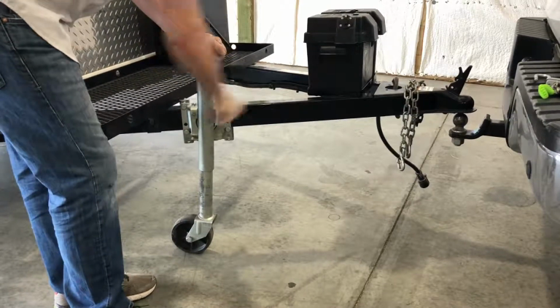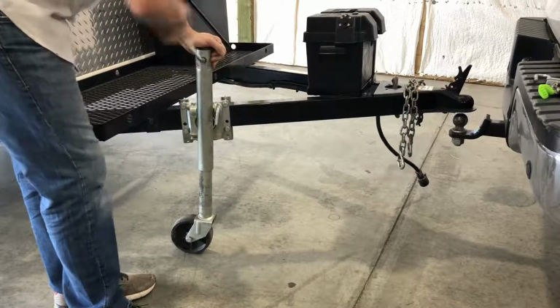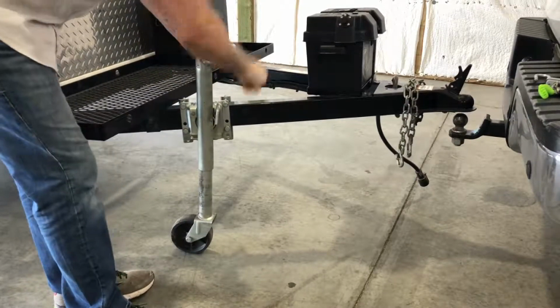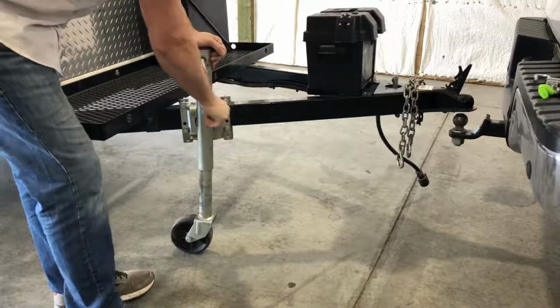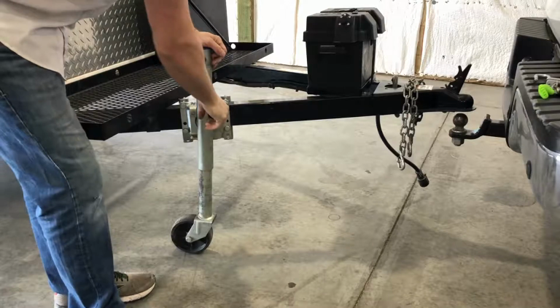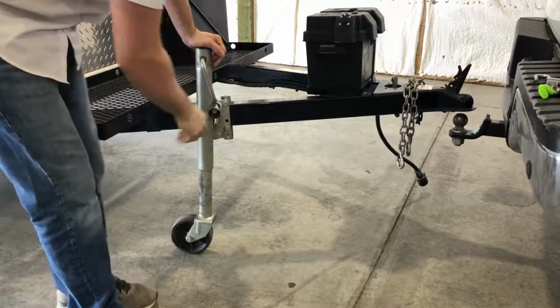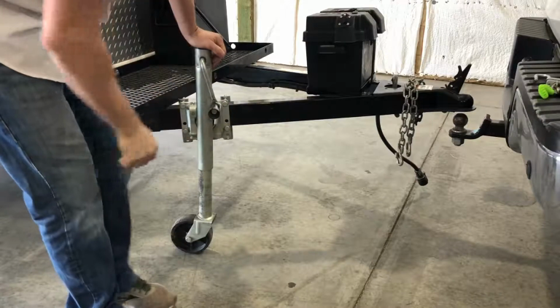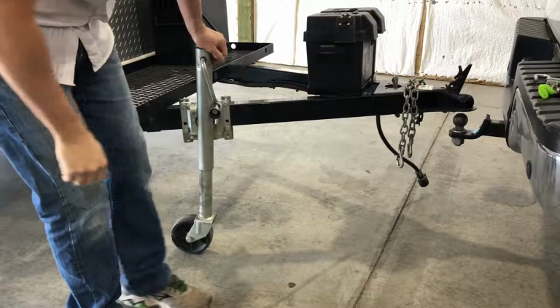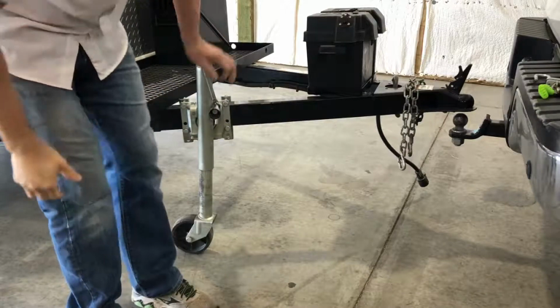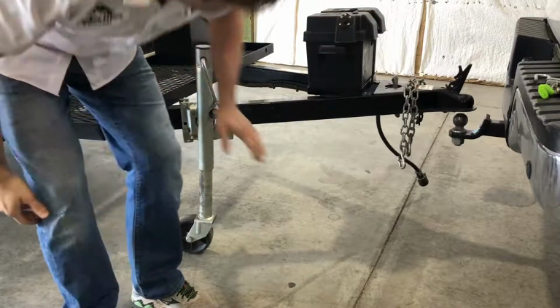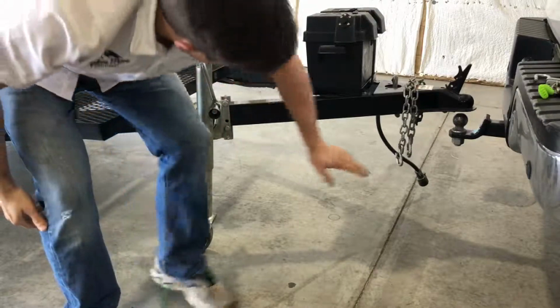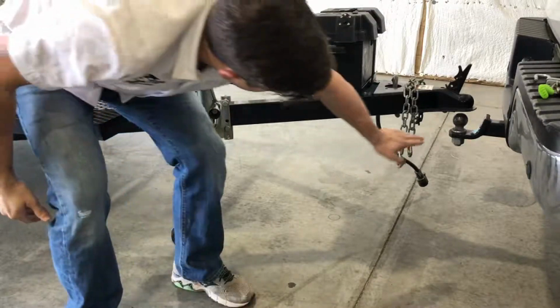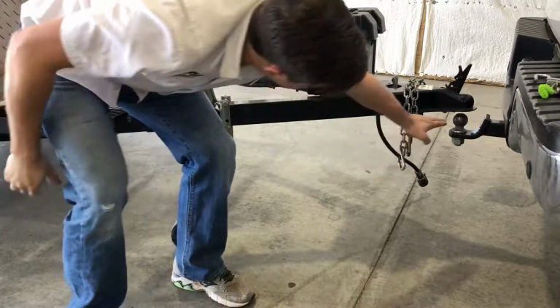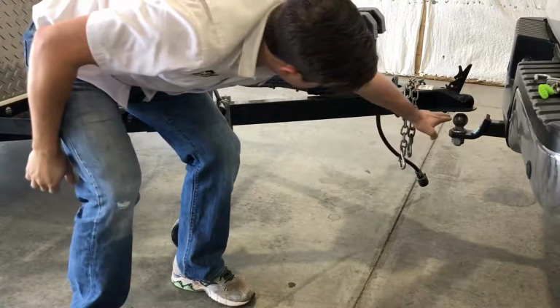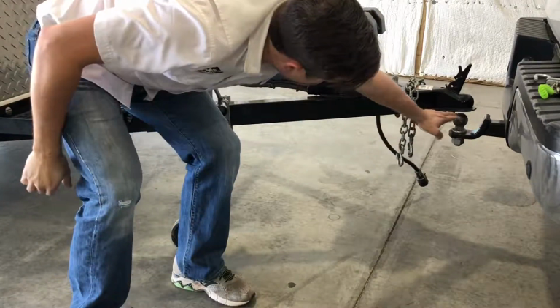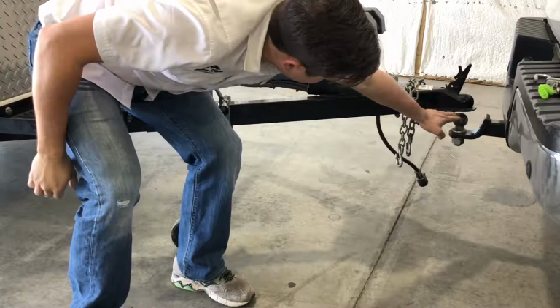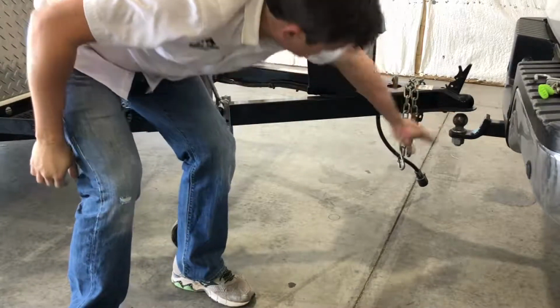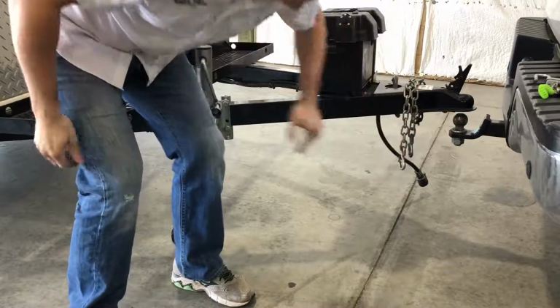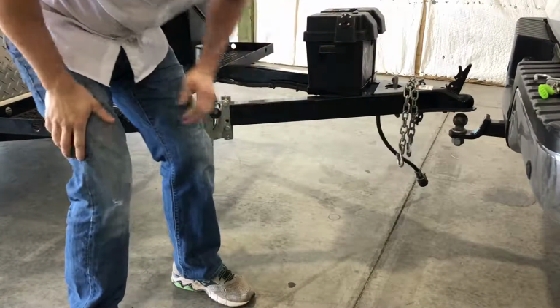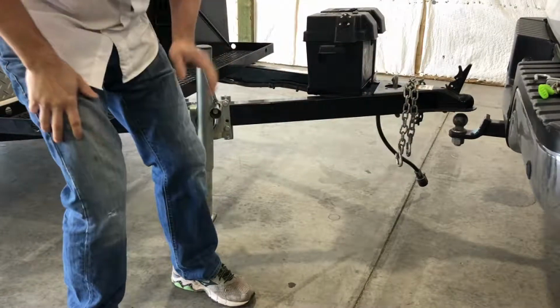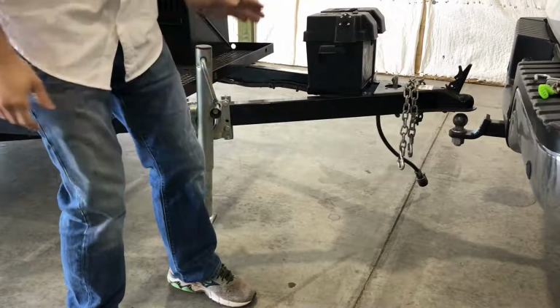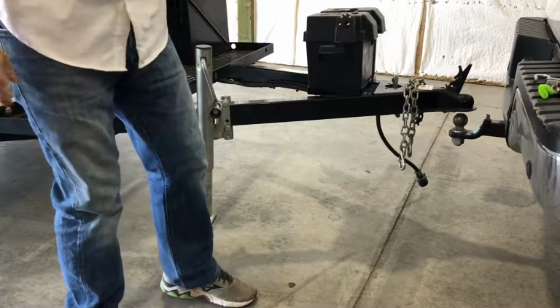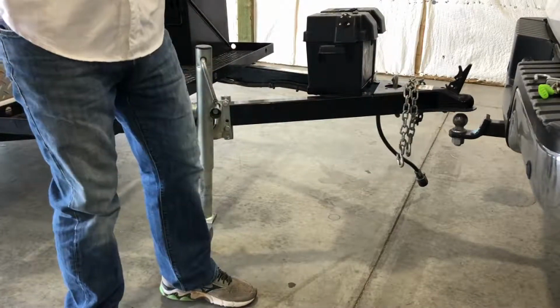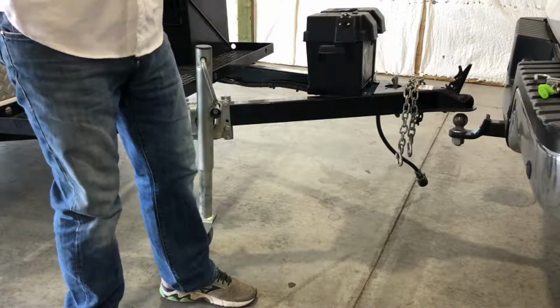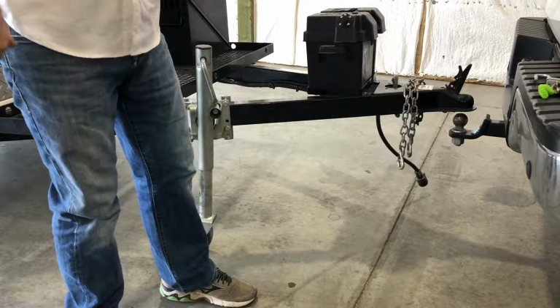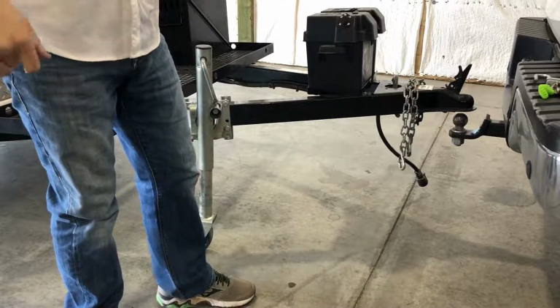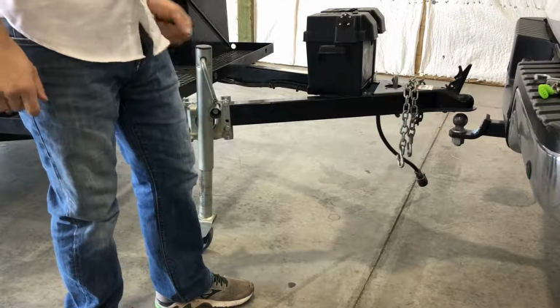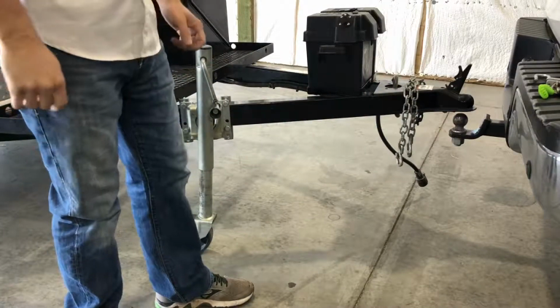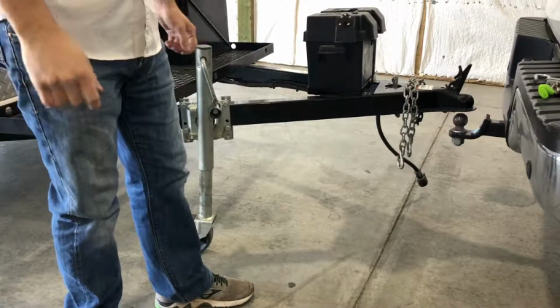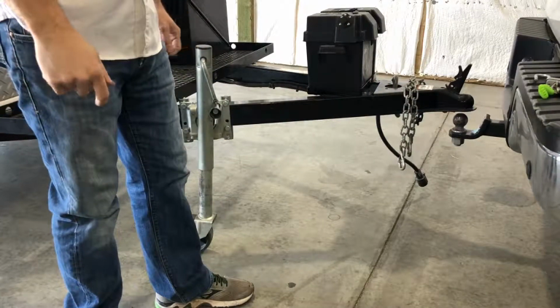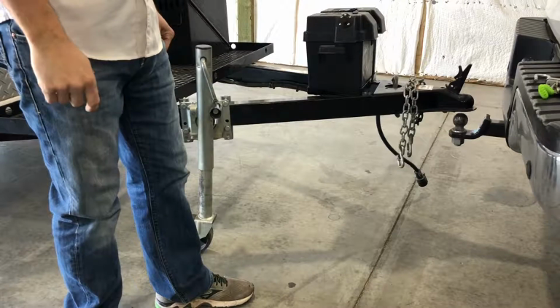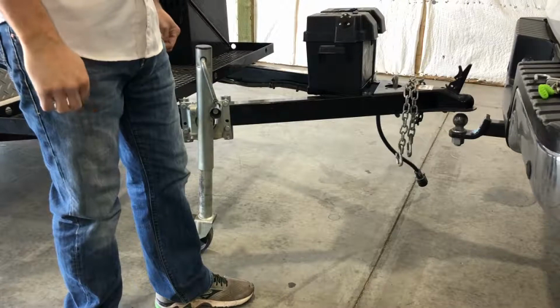Once you have it high enough where you can bend over and see air between there, you can go ahead and pull your tow vehicle forward and you're good to go.